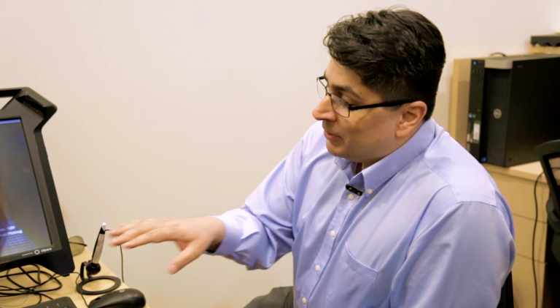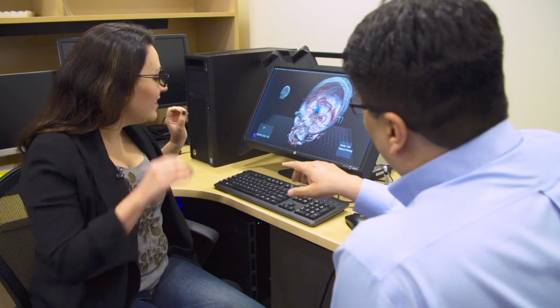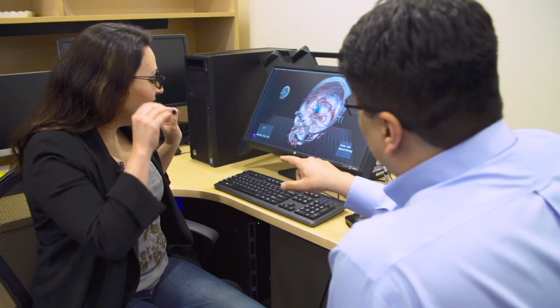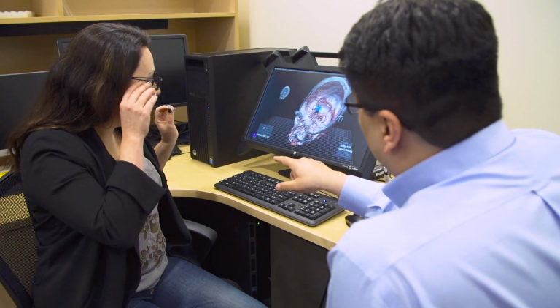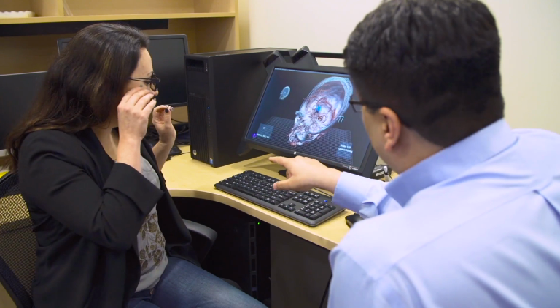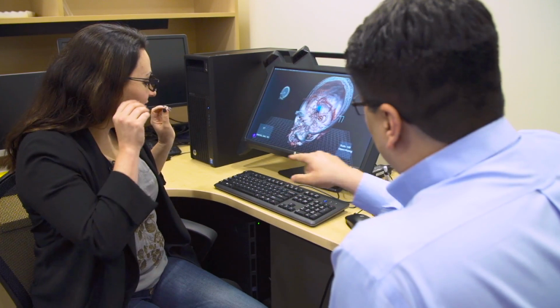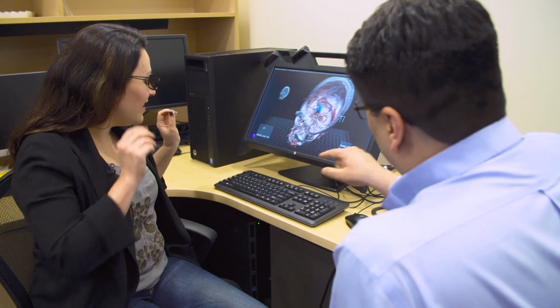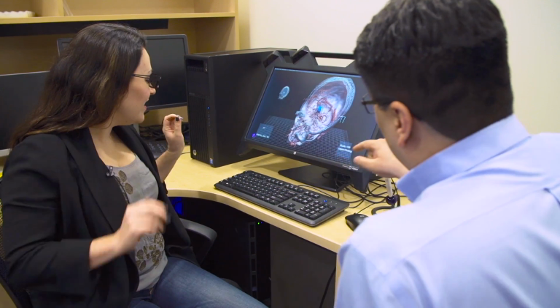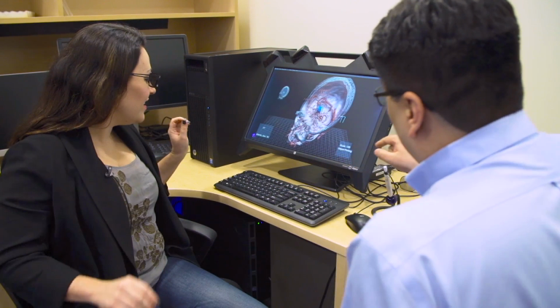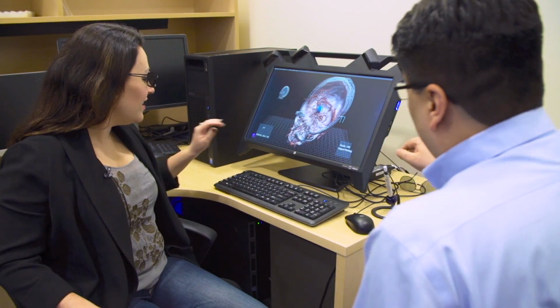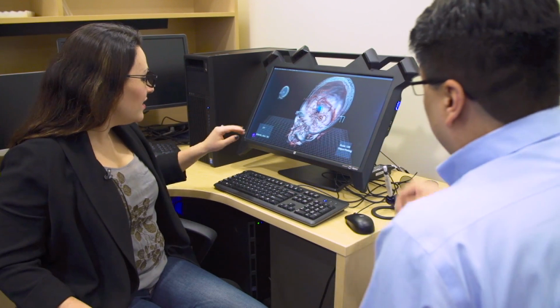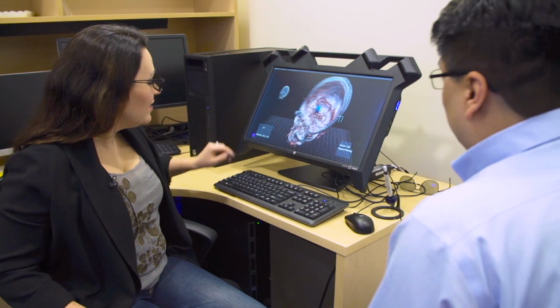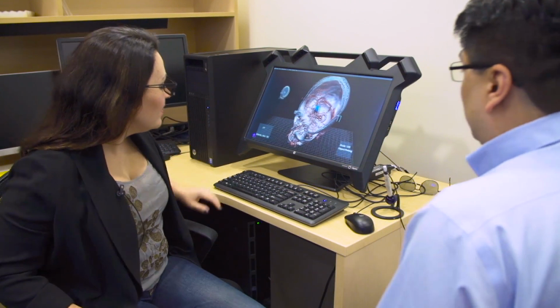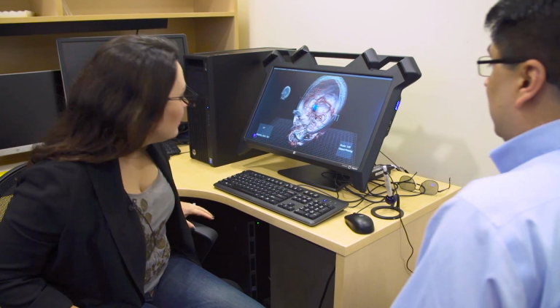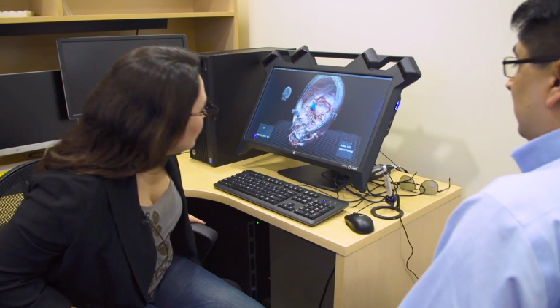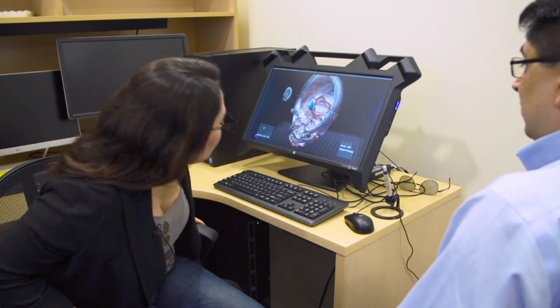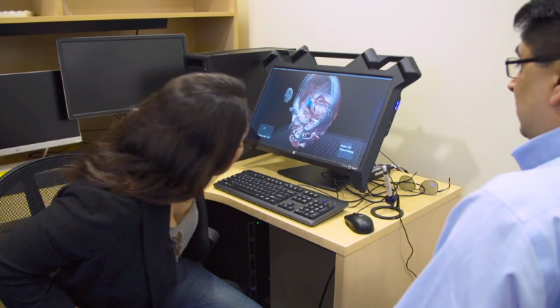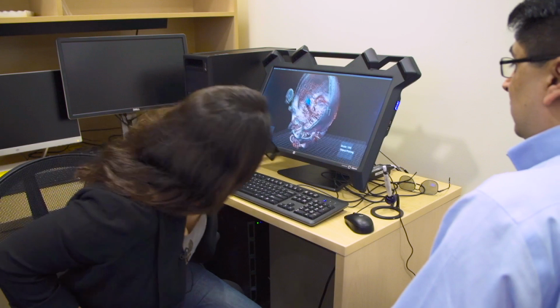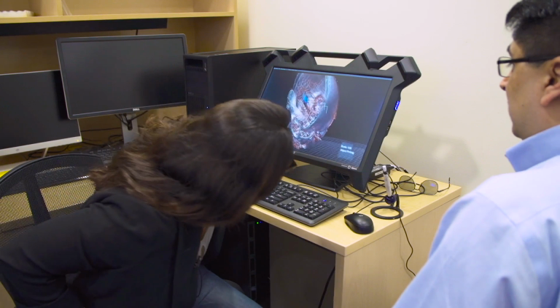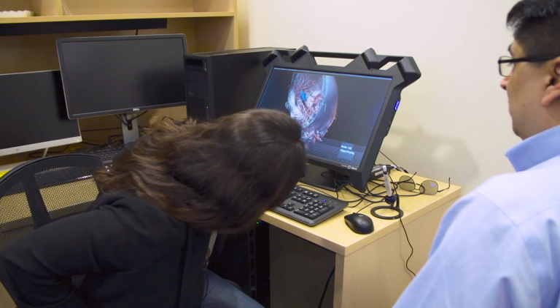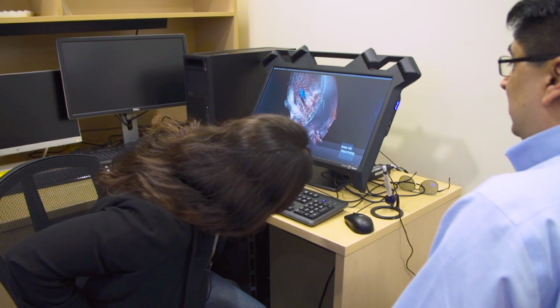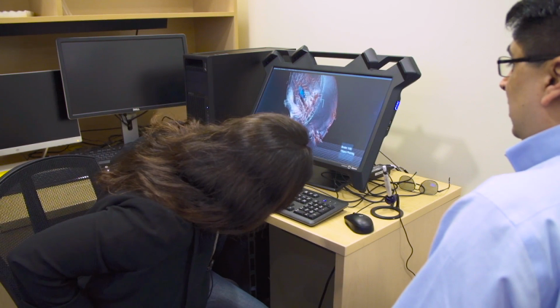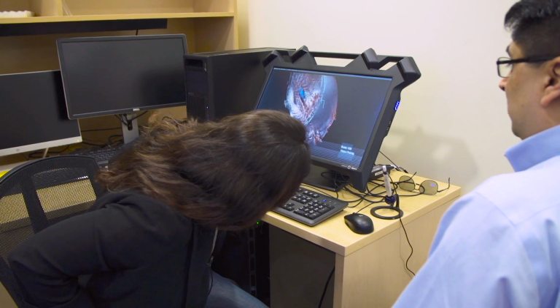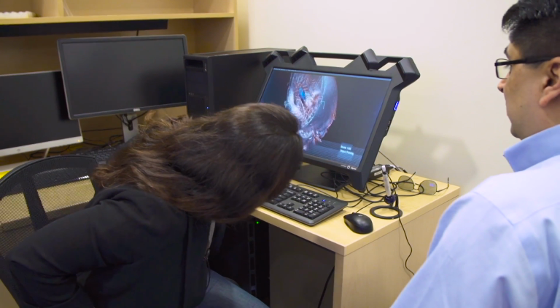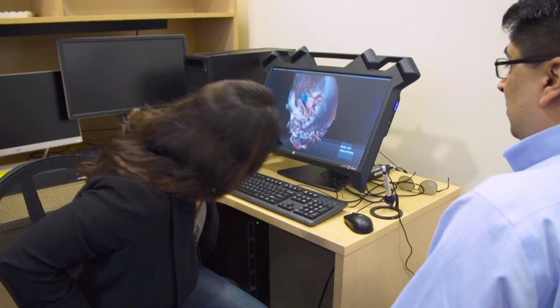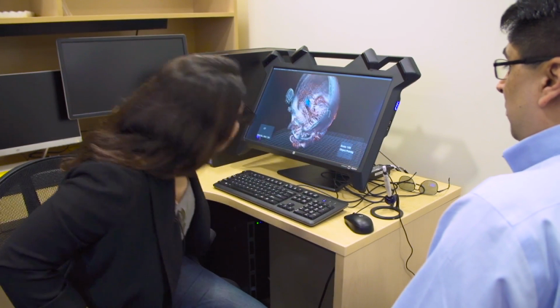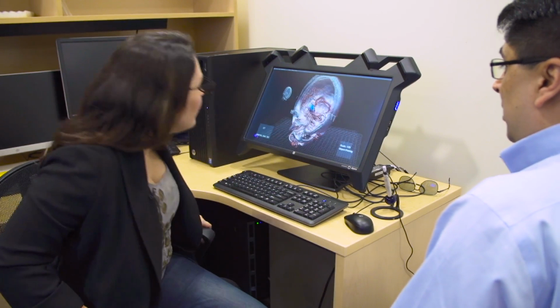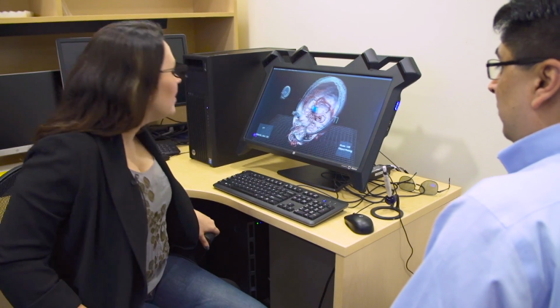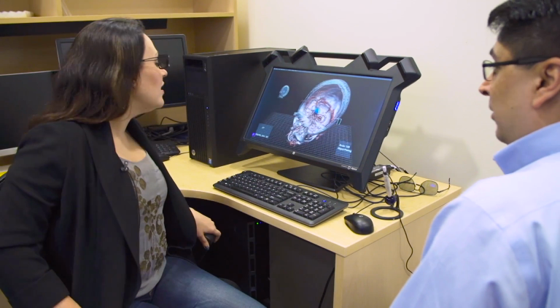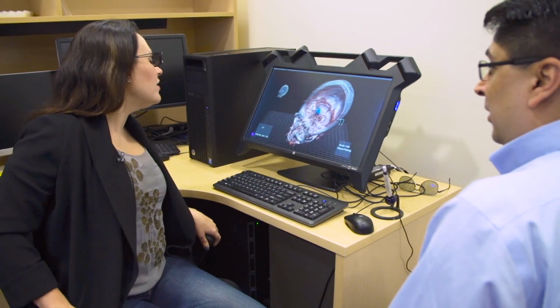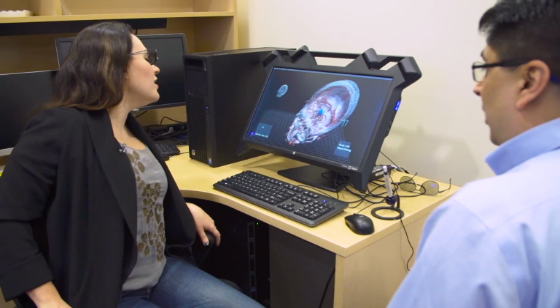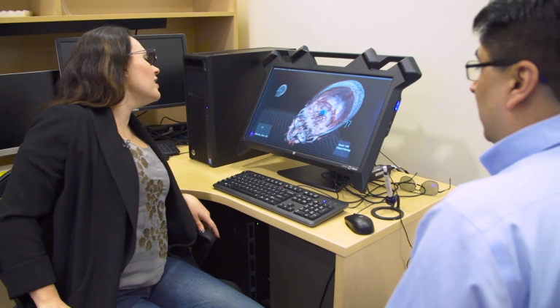Notice that if you move around the display, you're going to be able to see around that volume.